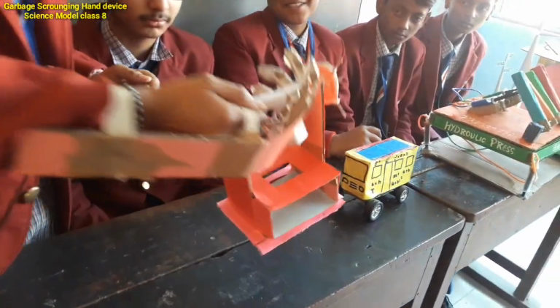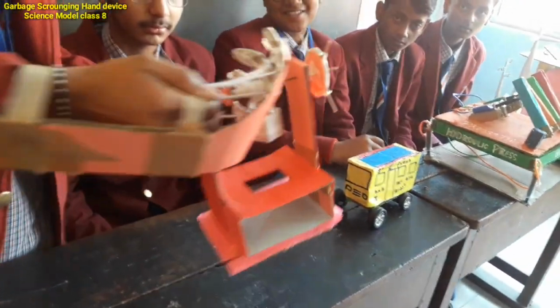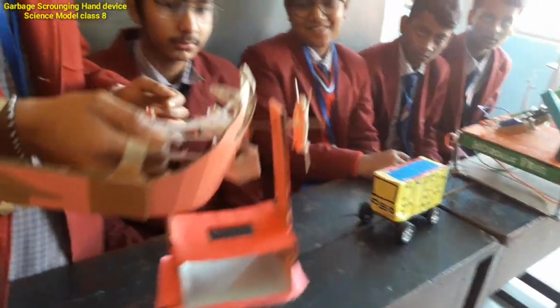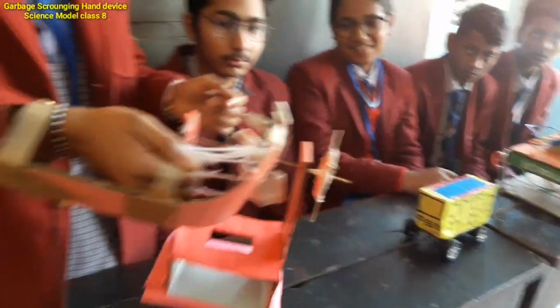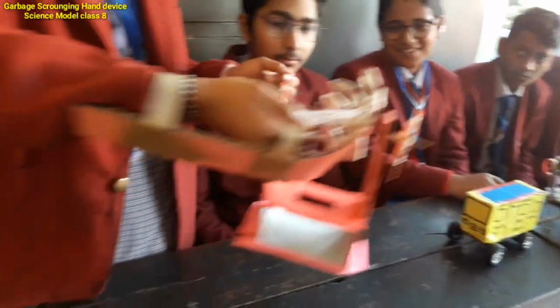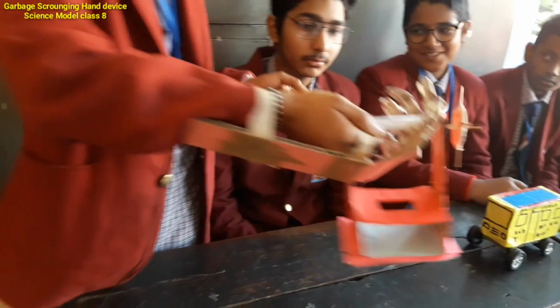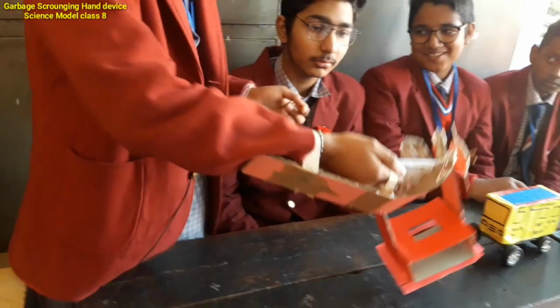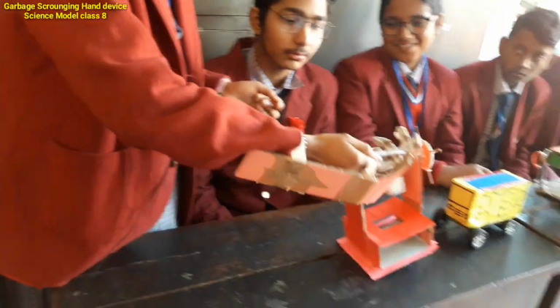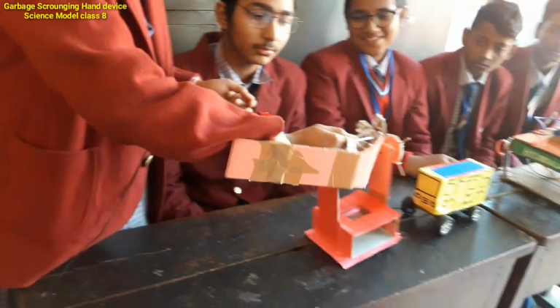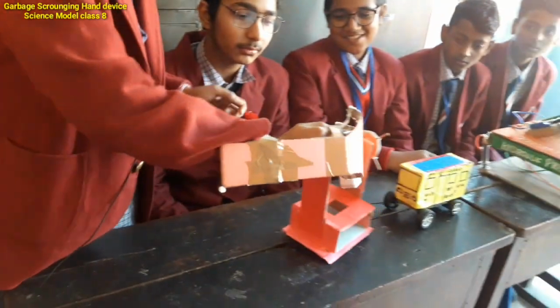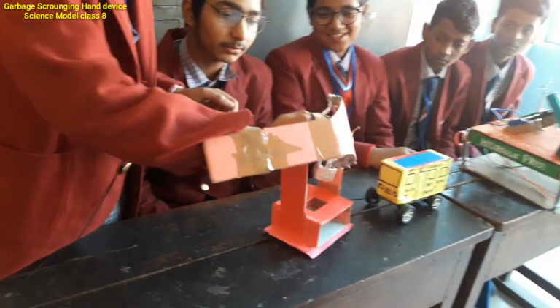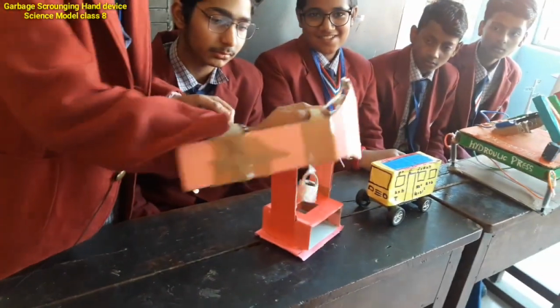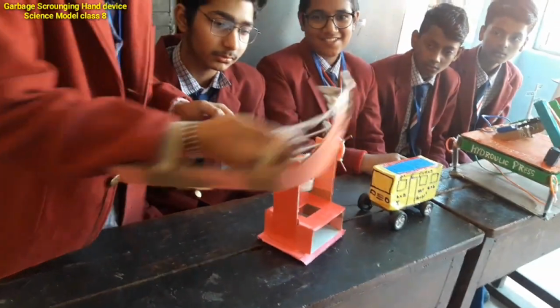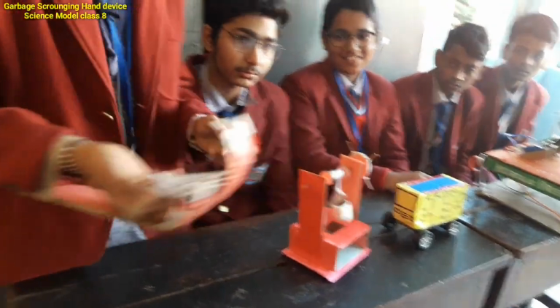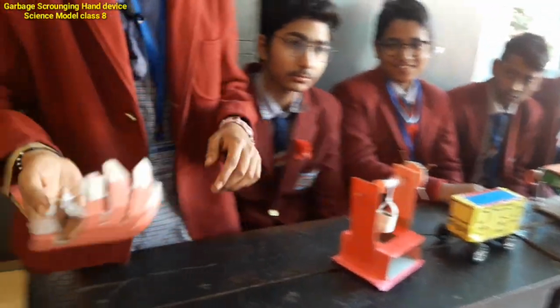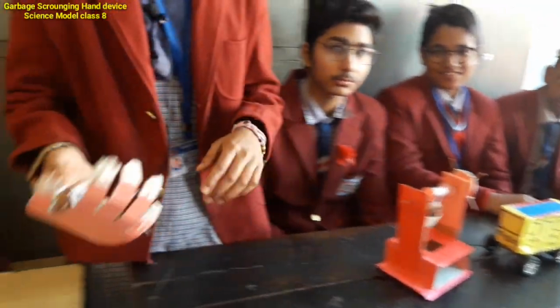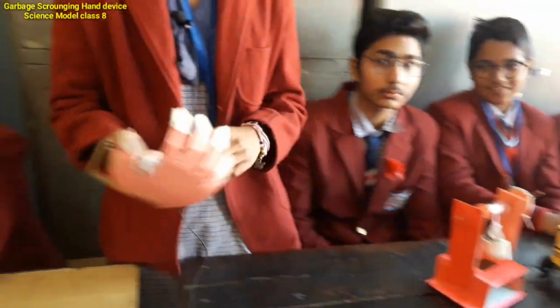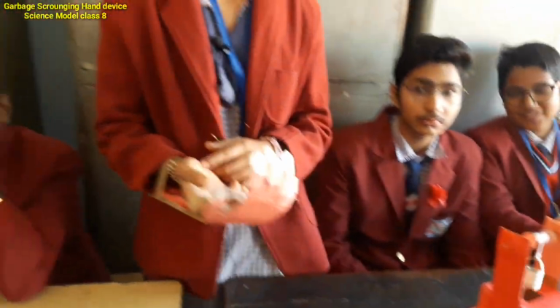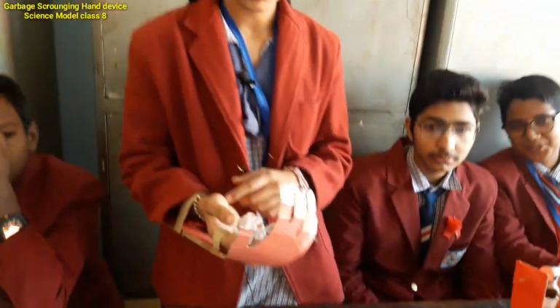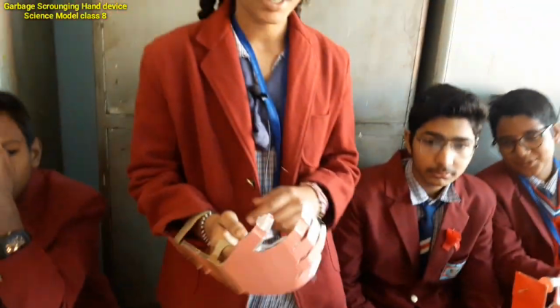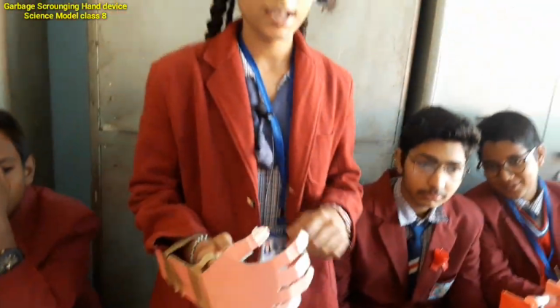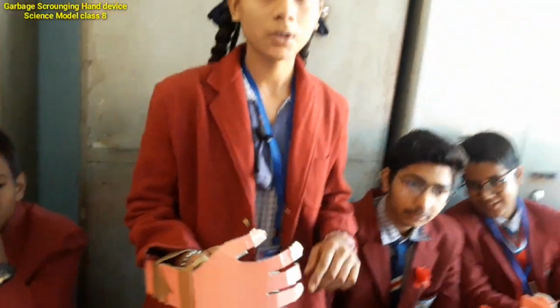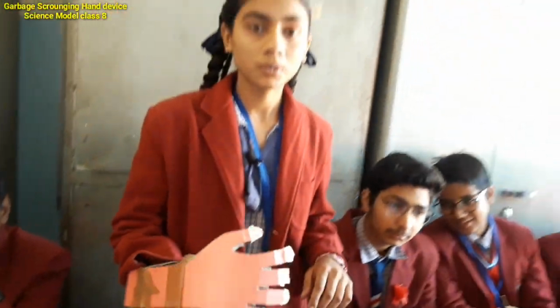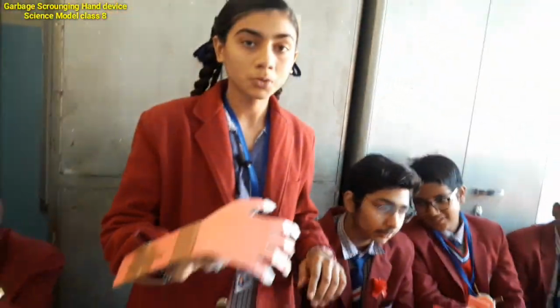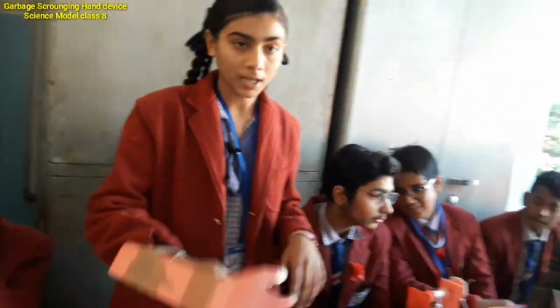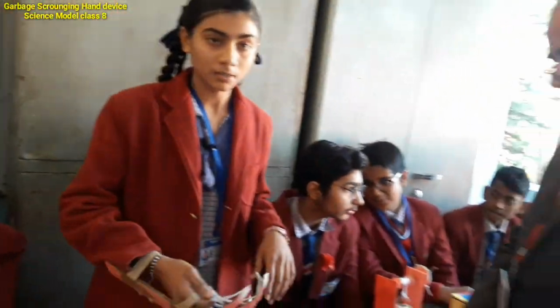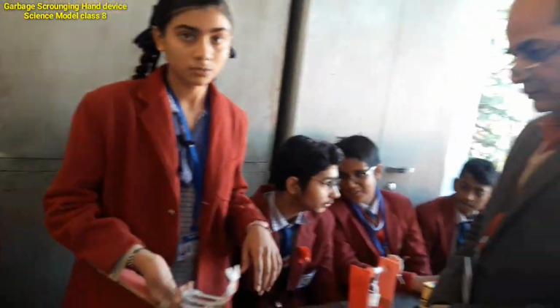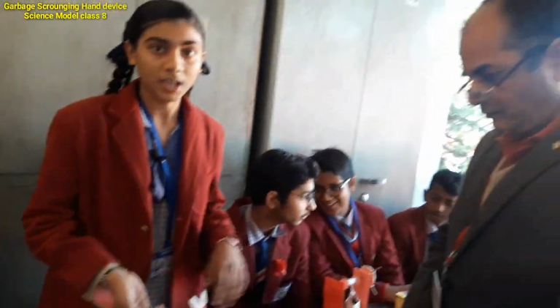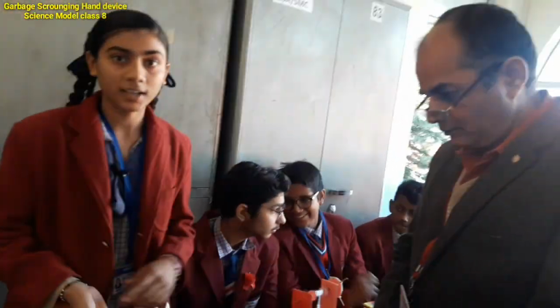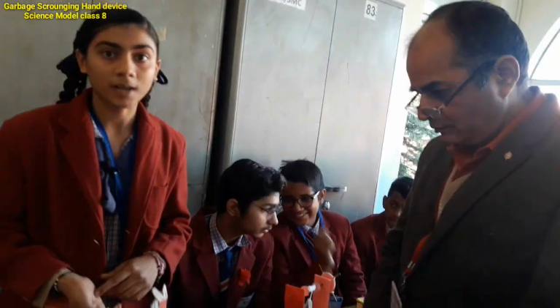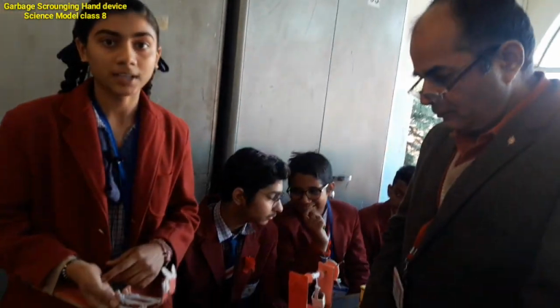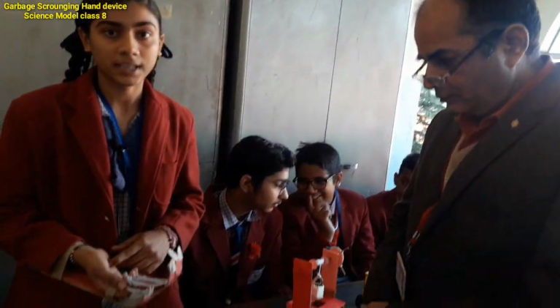We can also put it in the dustbin. And this is how to use it to clean.